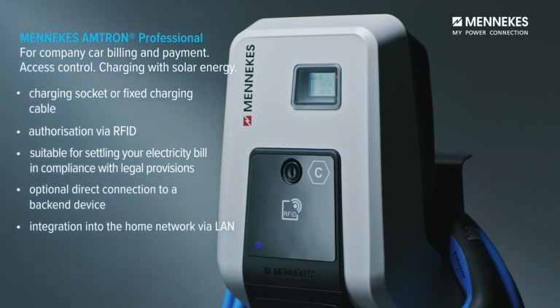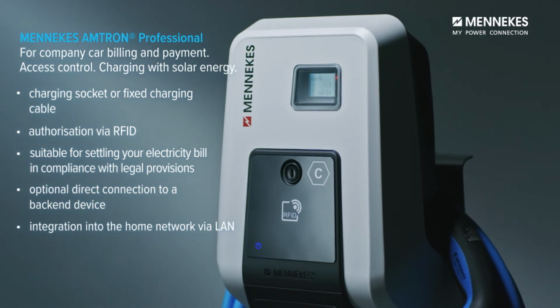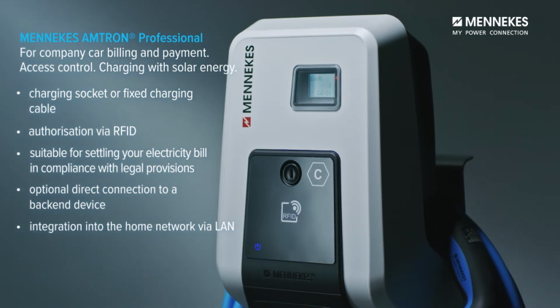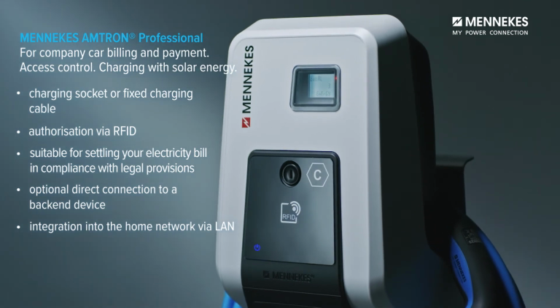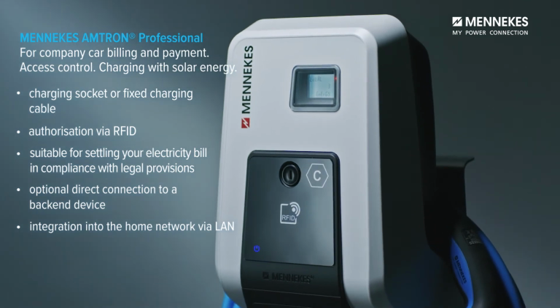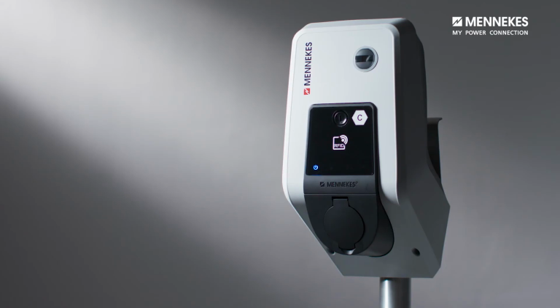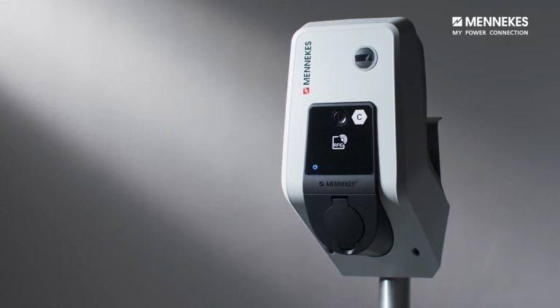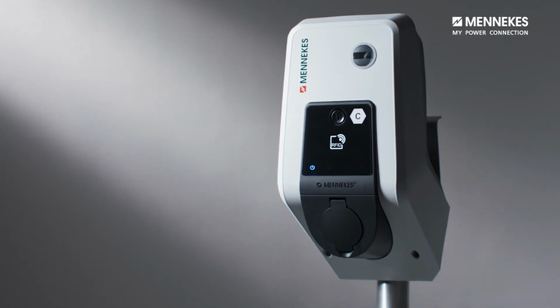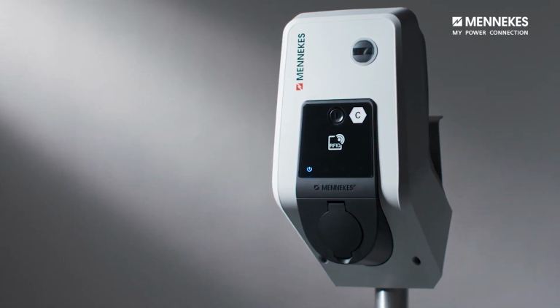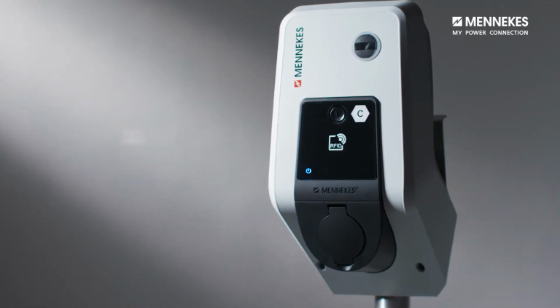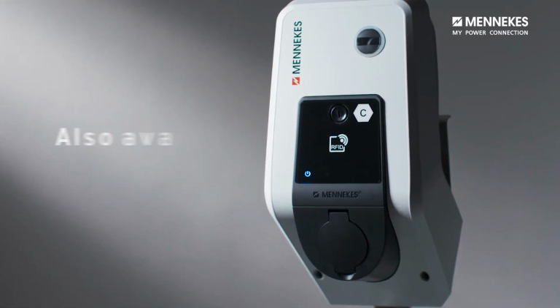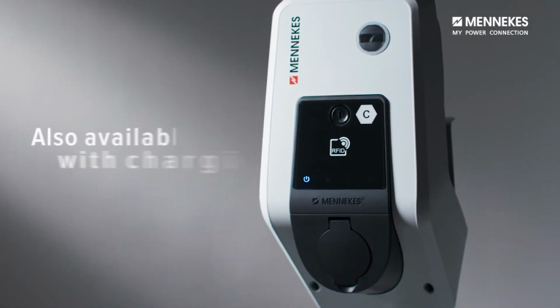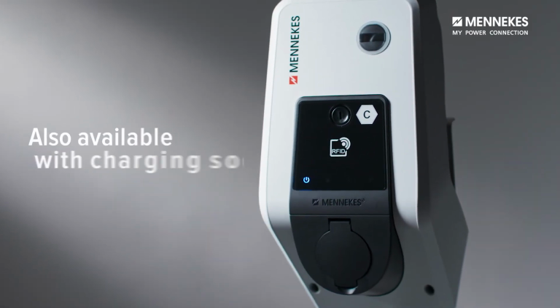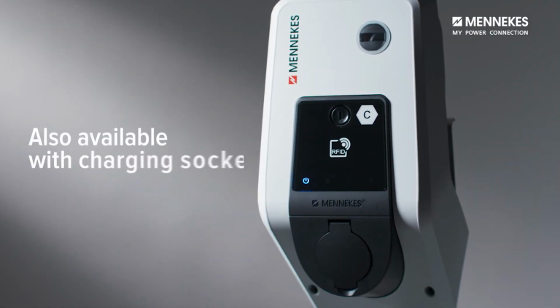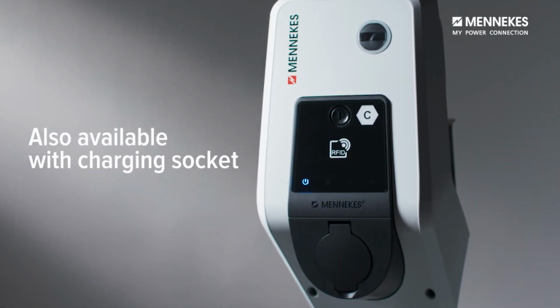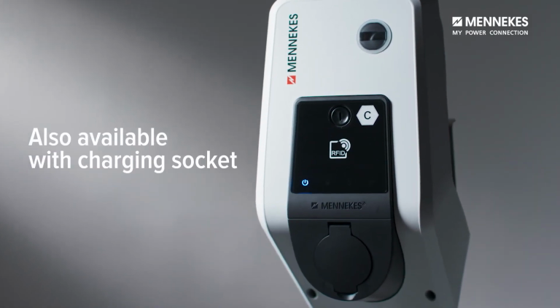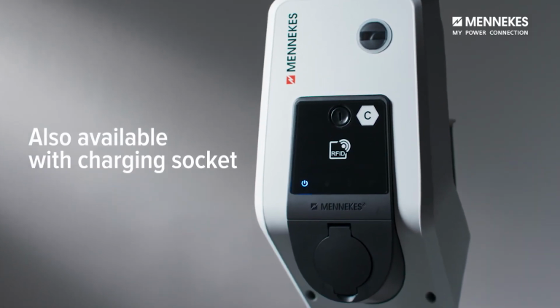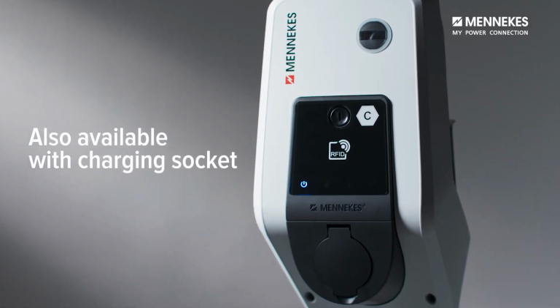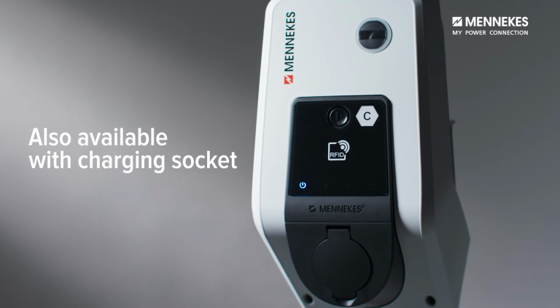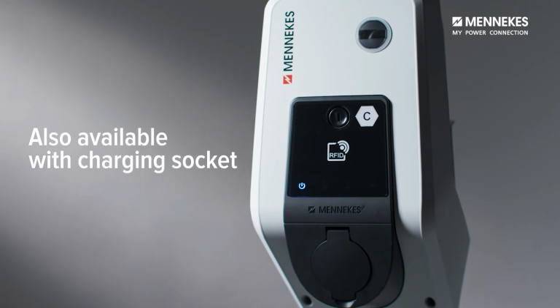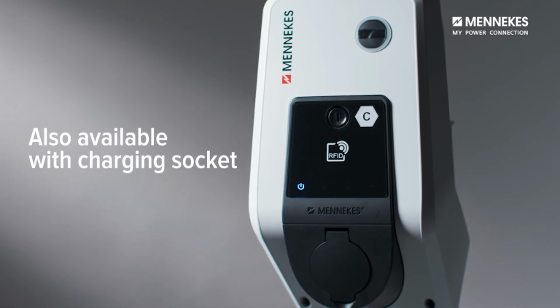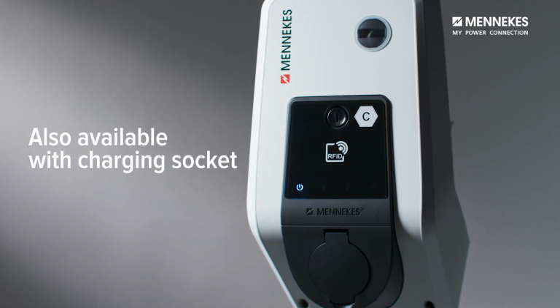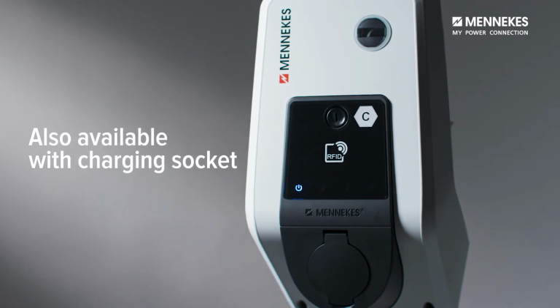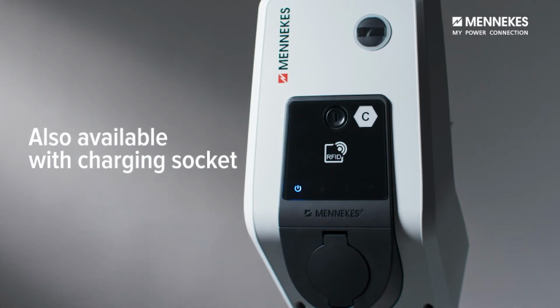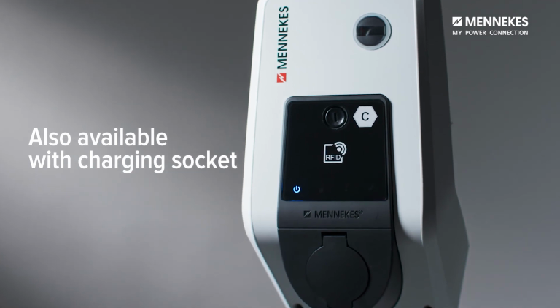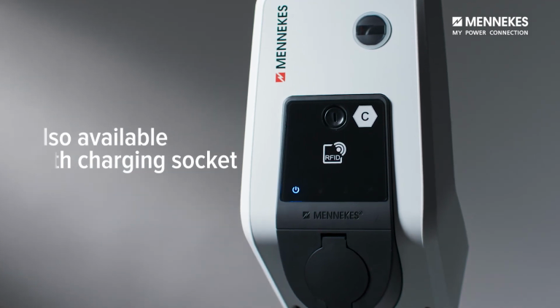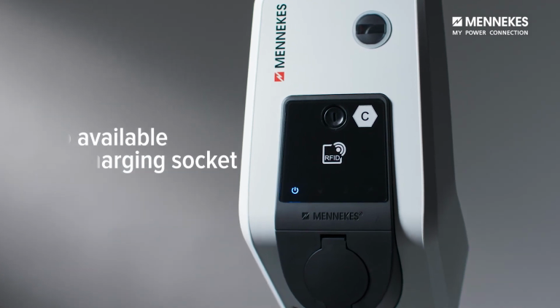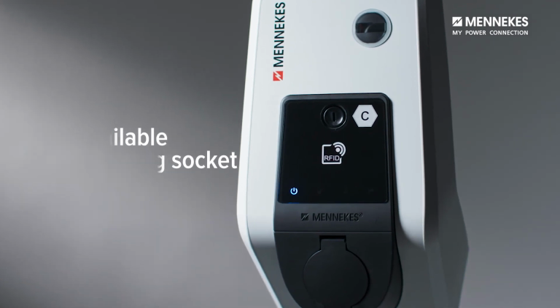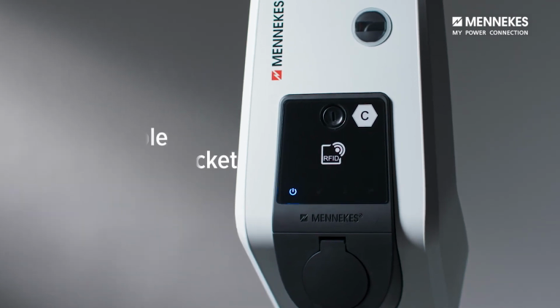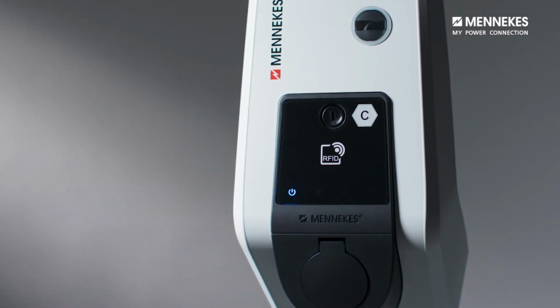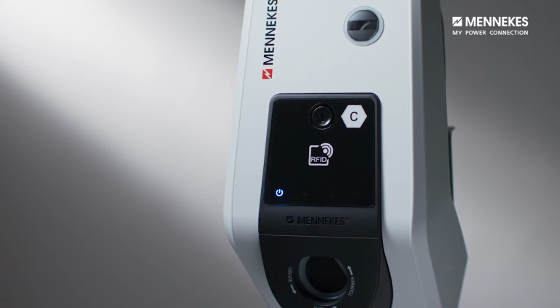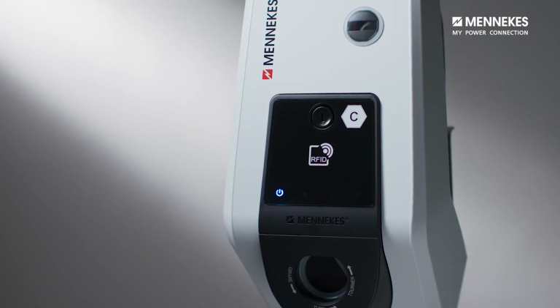The Amtron Professional Plus wall box is also available with a charging socket or with shutter.